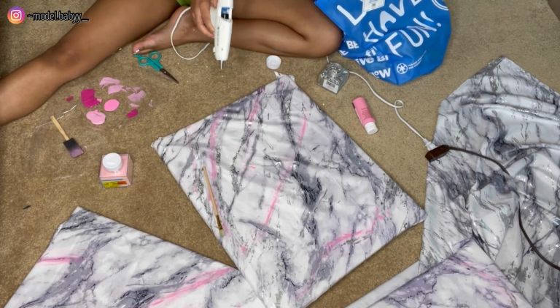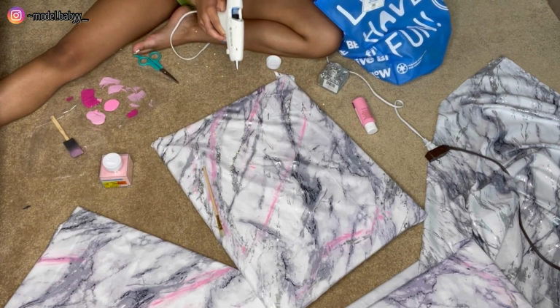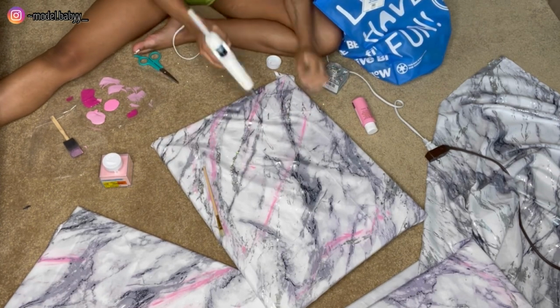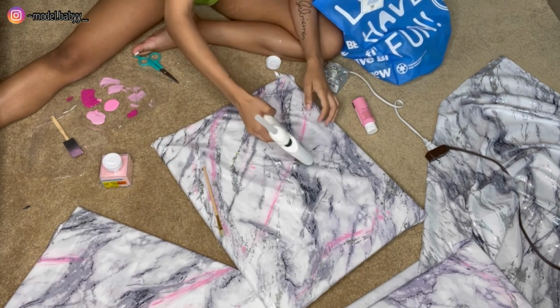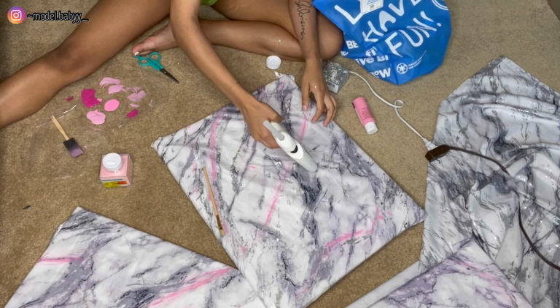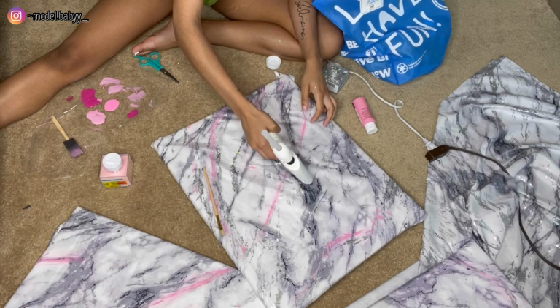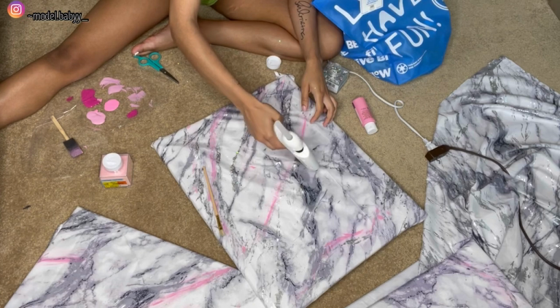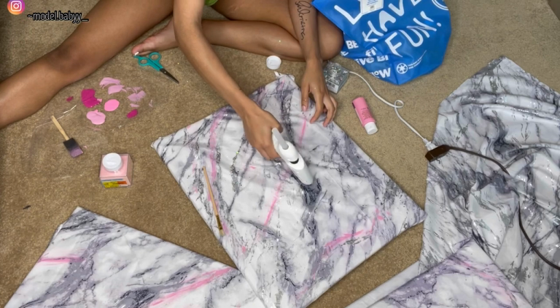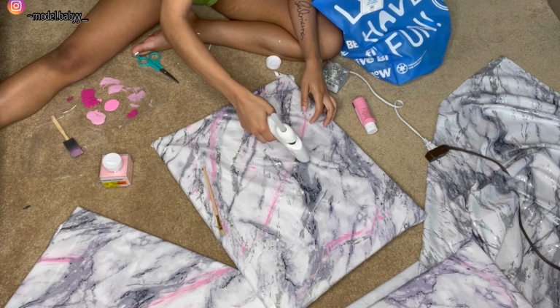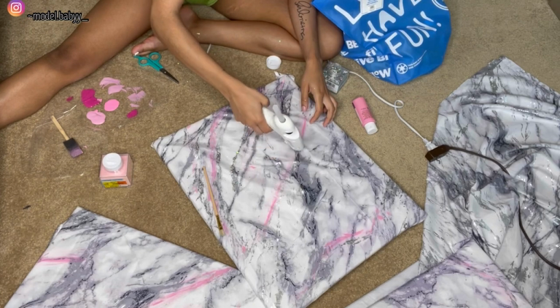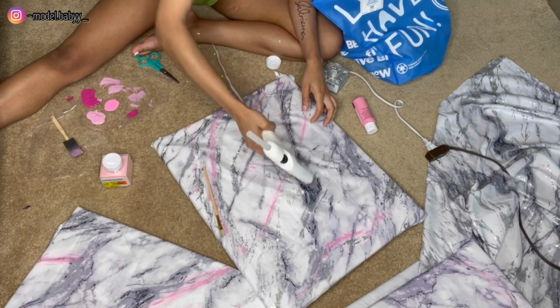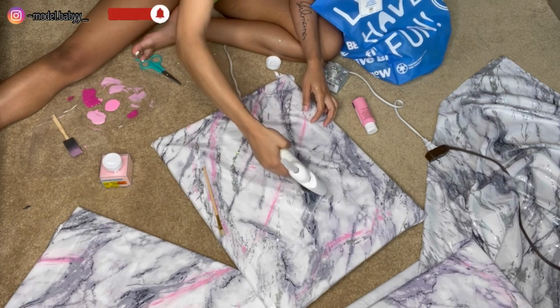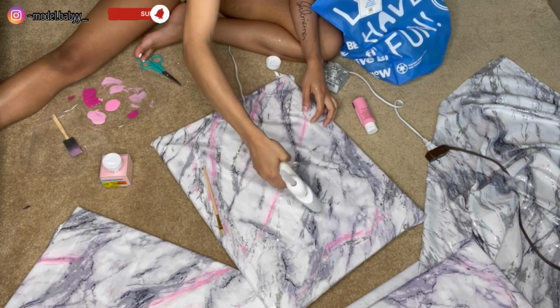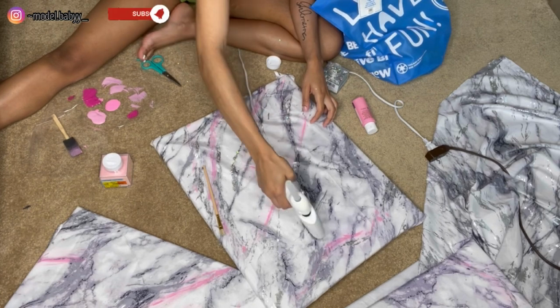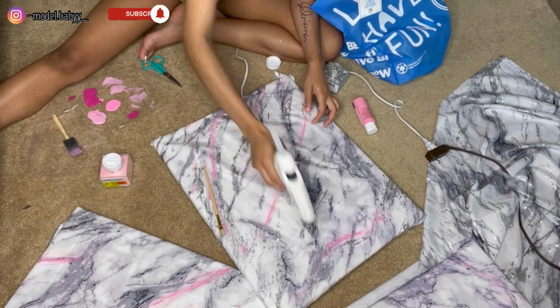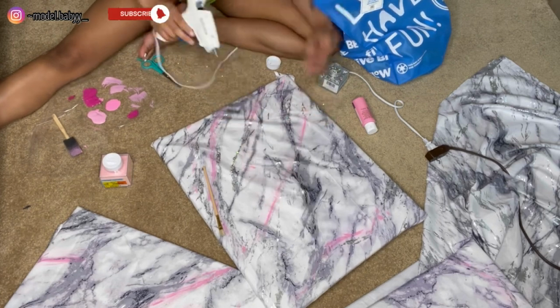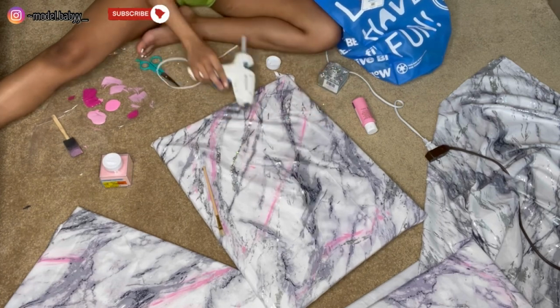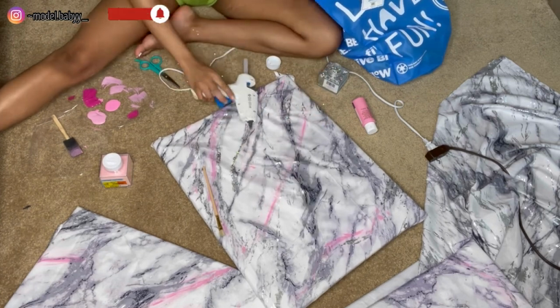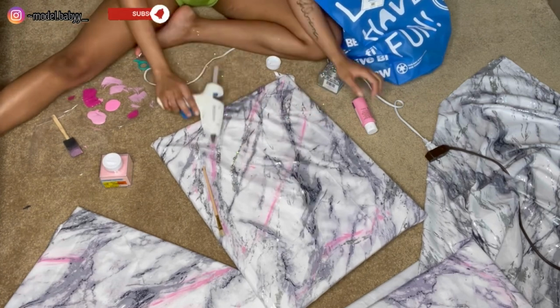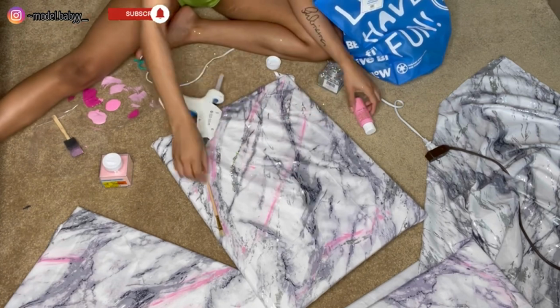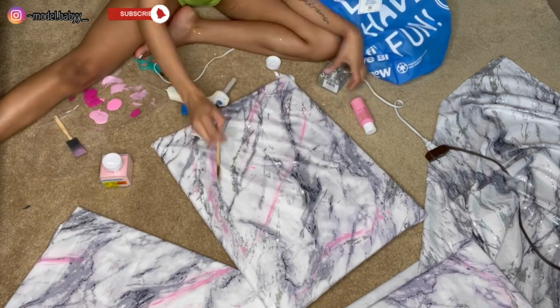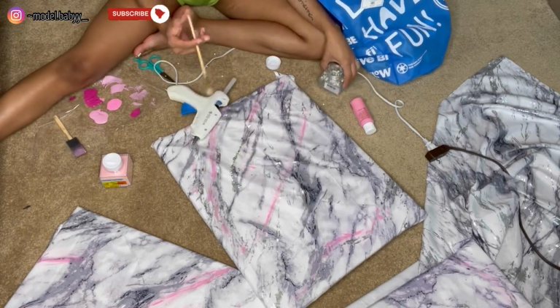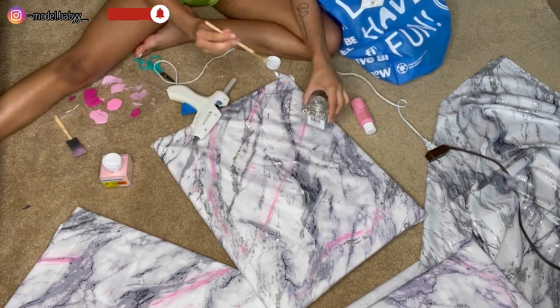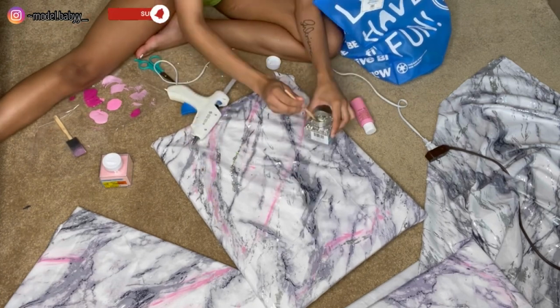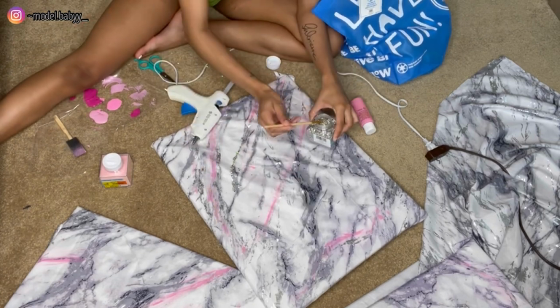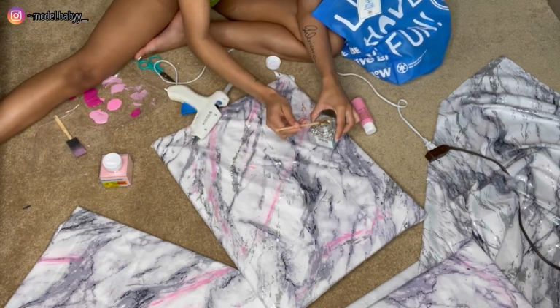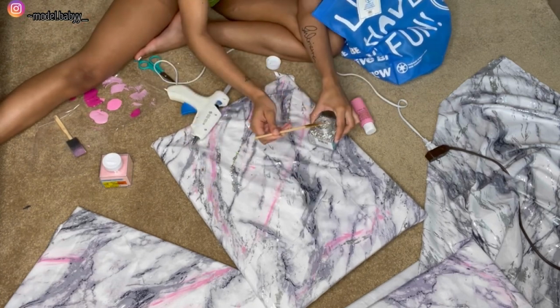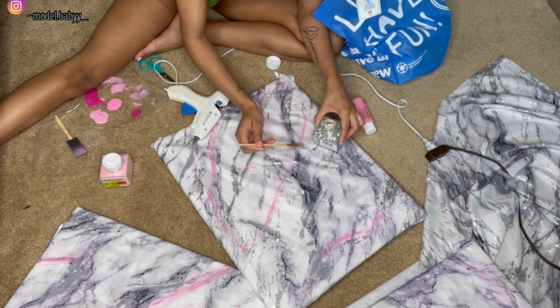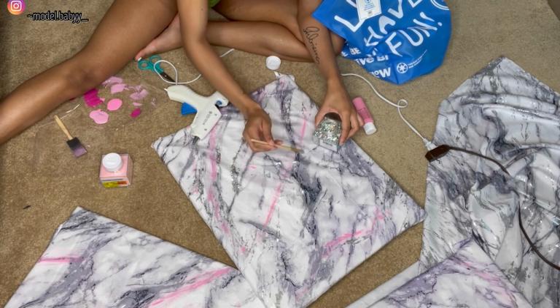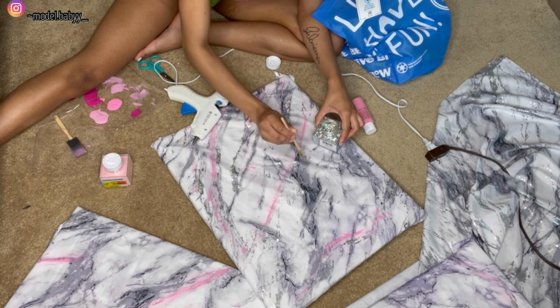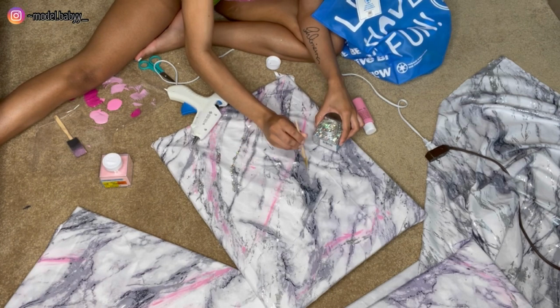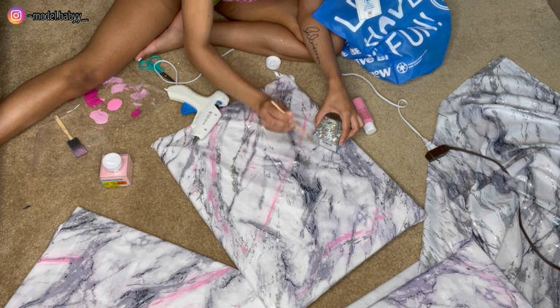Then I'm just going to repeat this process for the rest of my canvases.